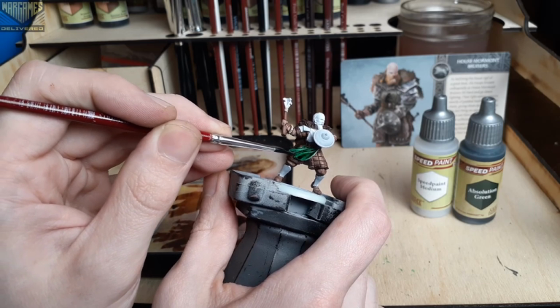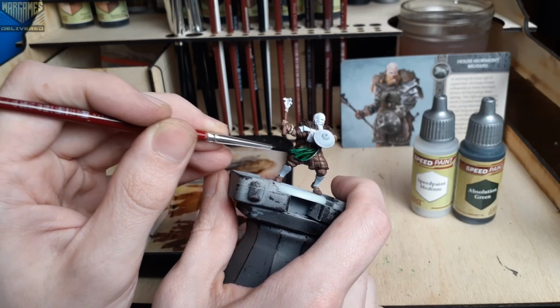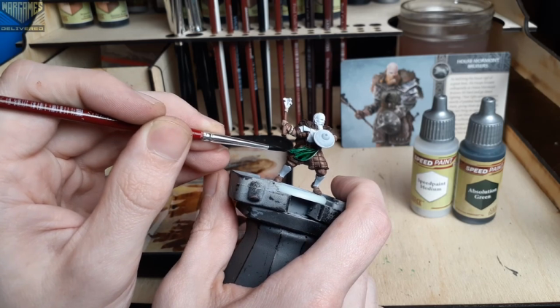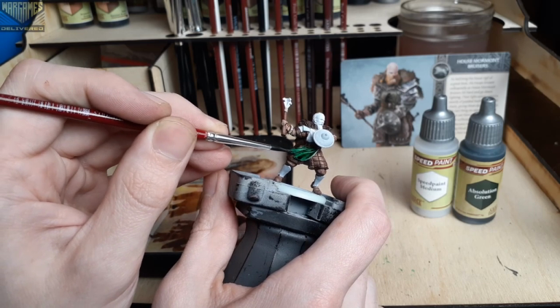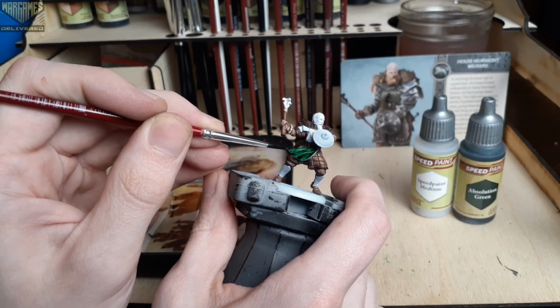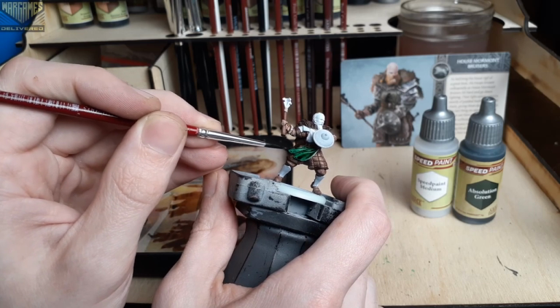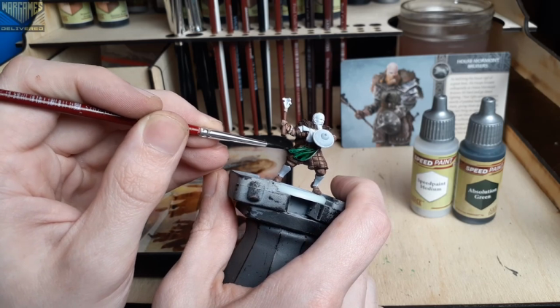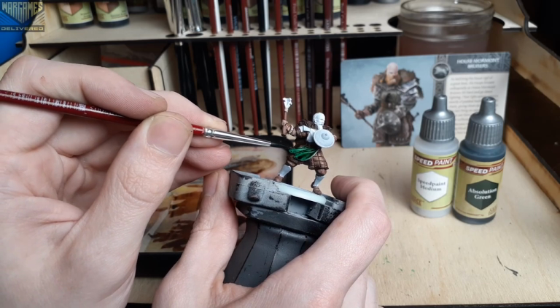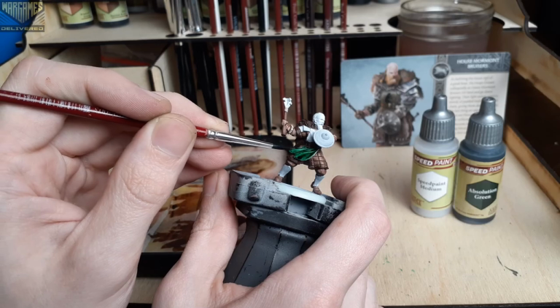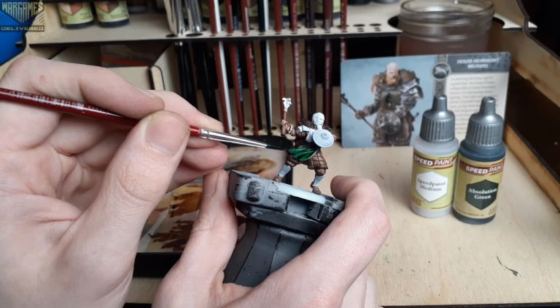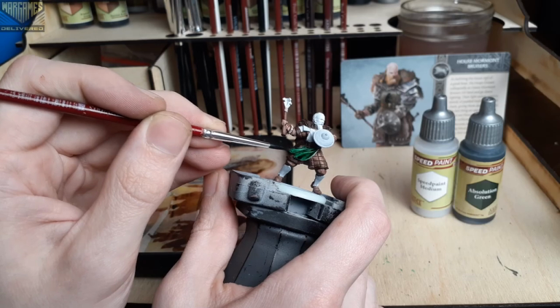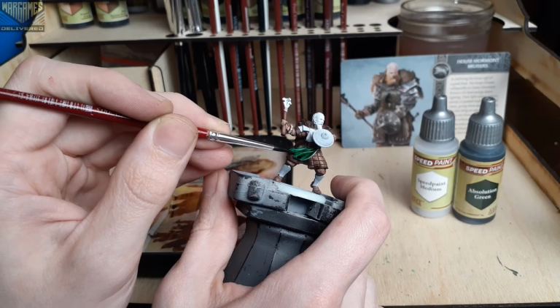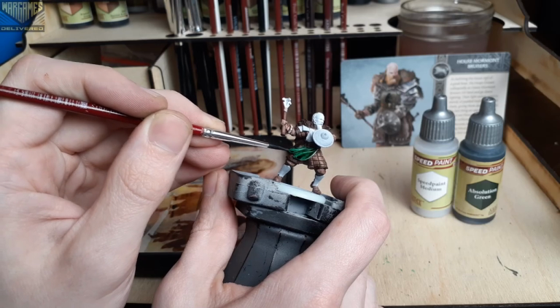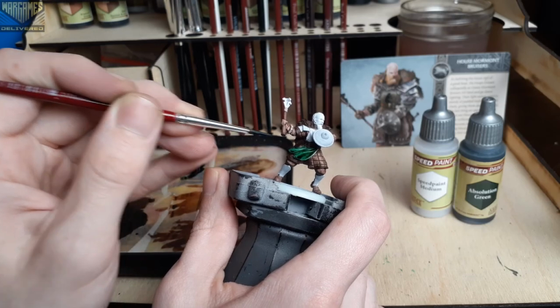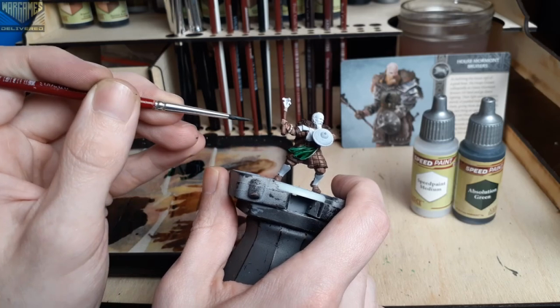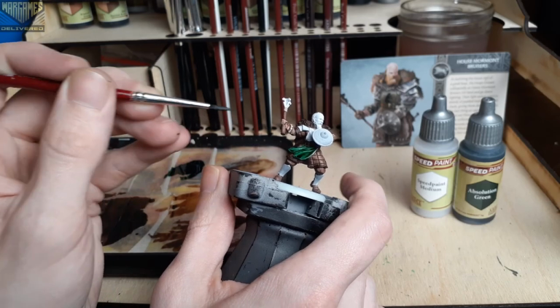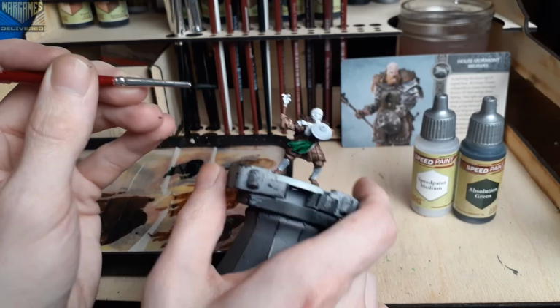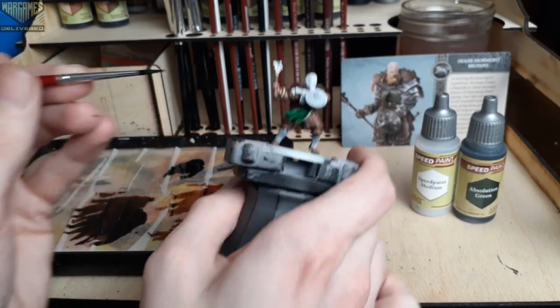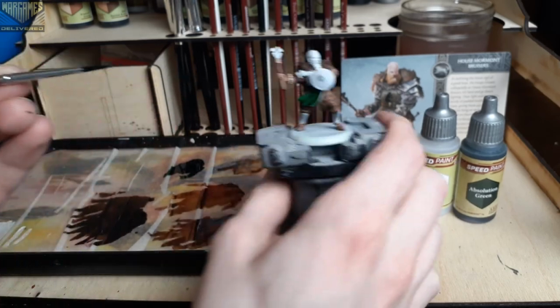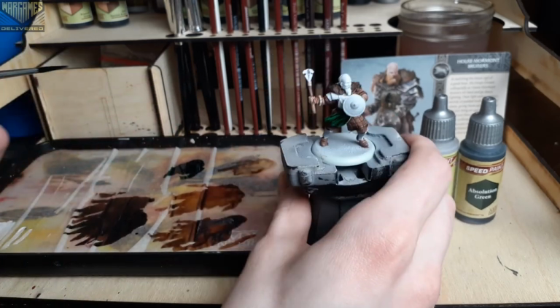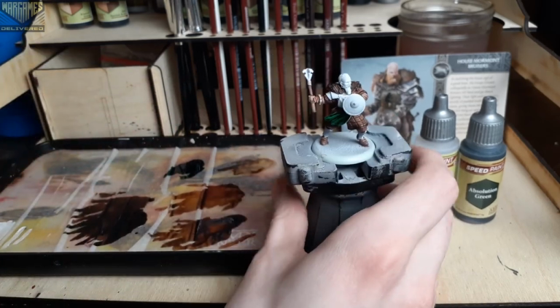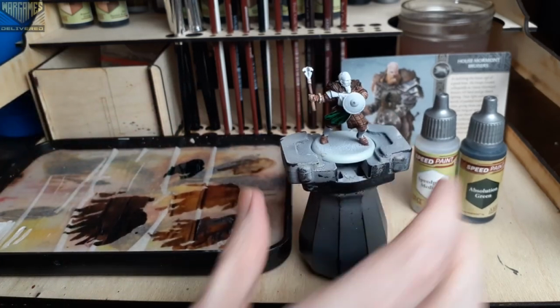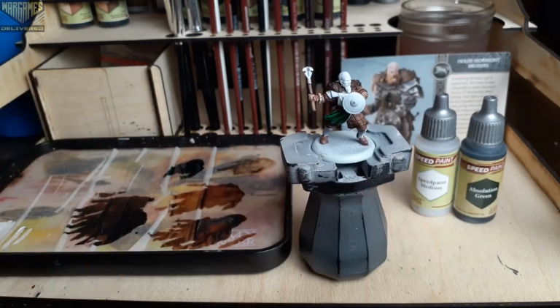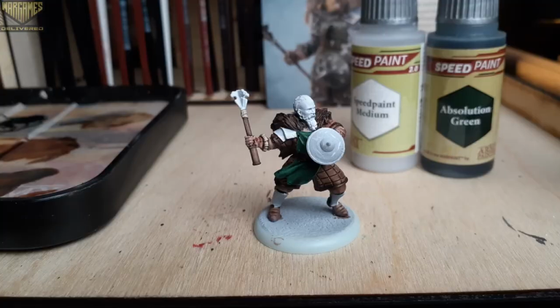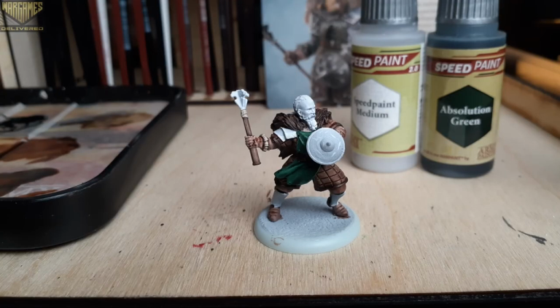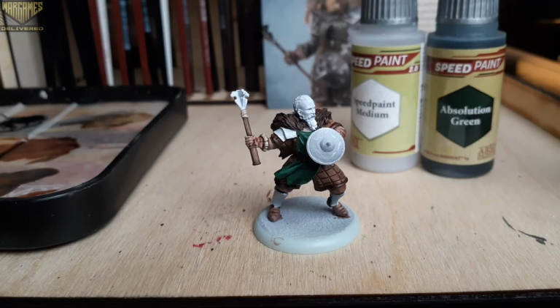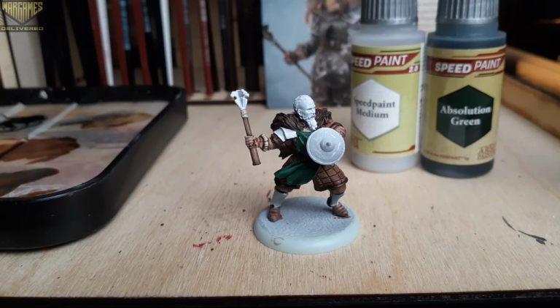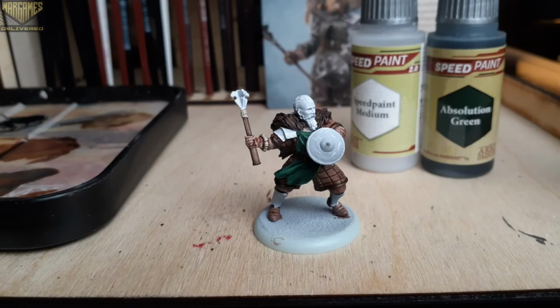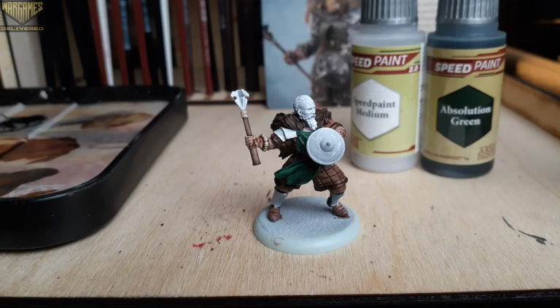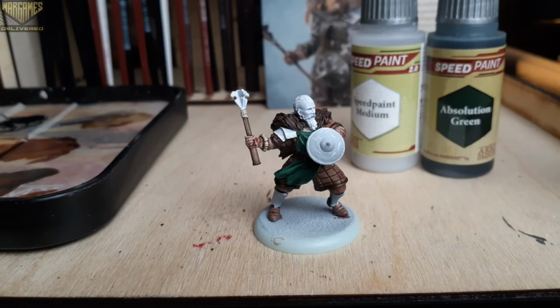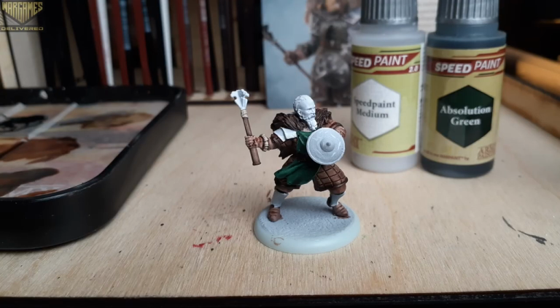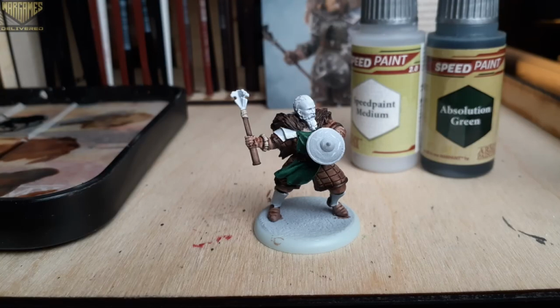And to avoid any reactivation with this step, I always give it about 24 hours before varnishing the mini.